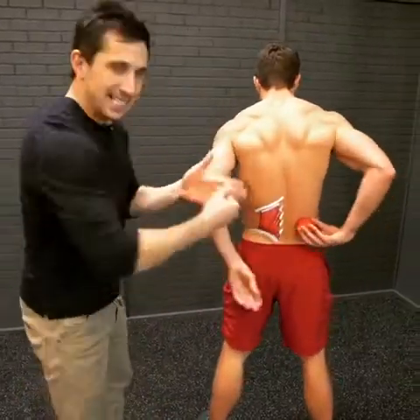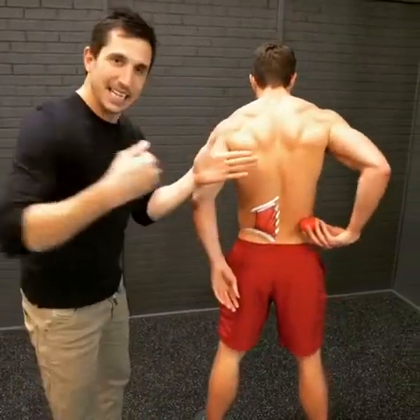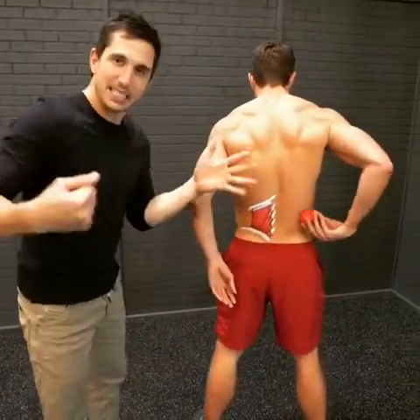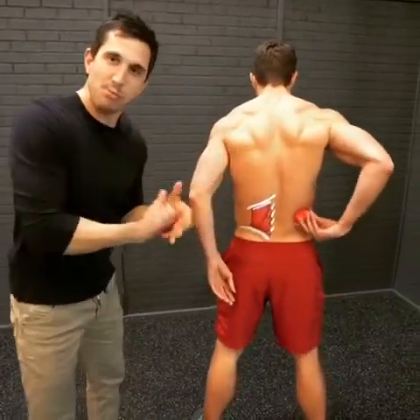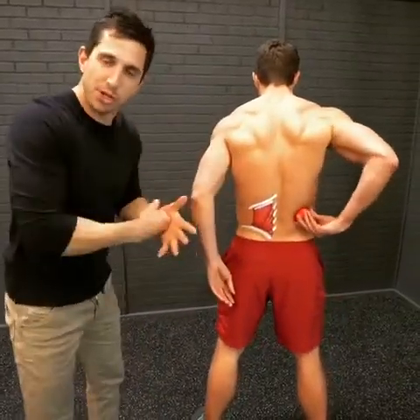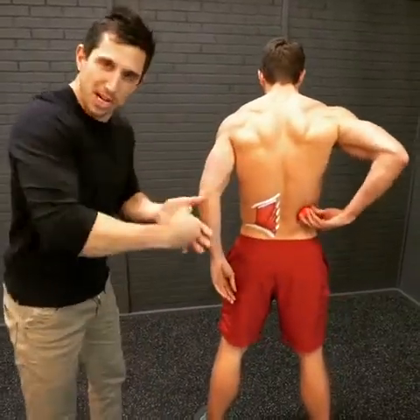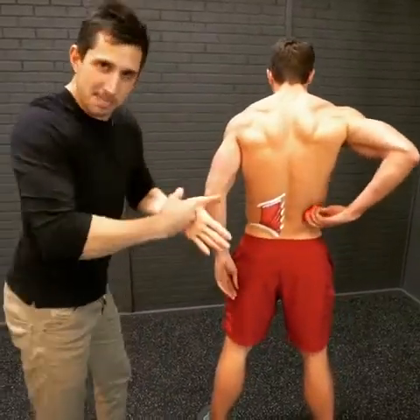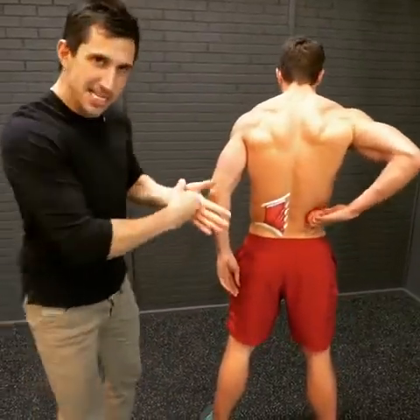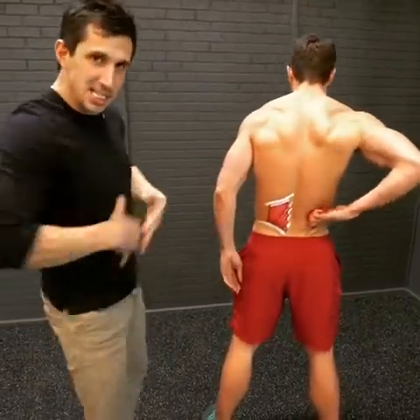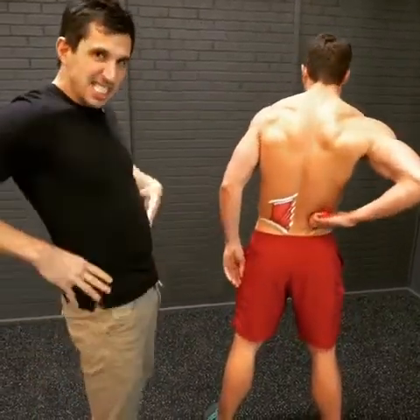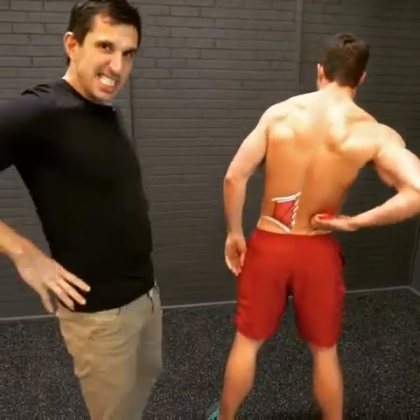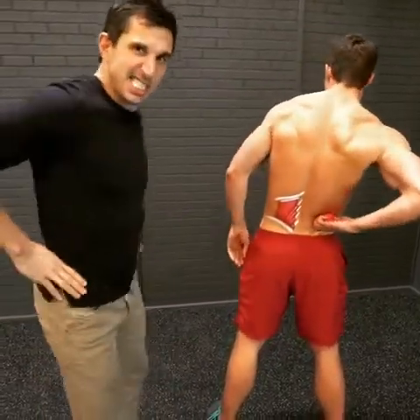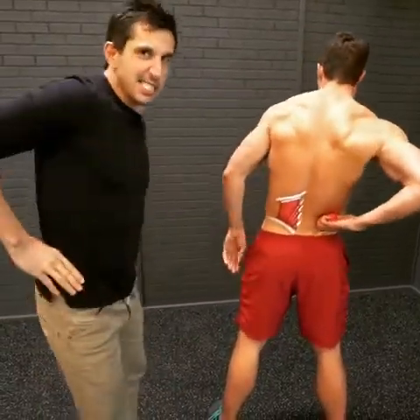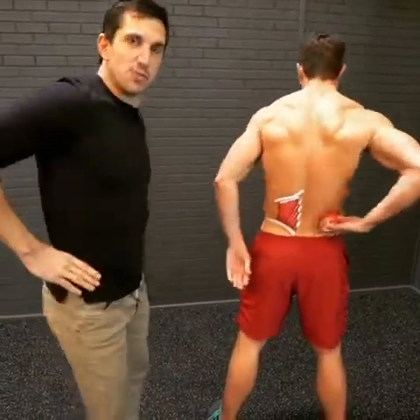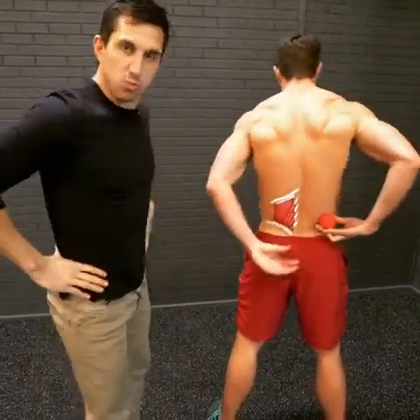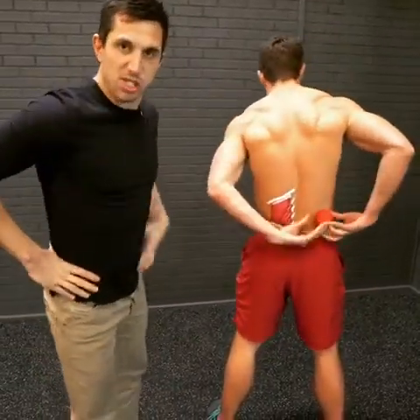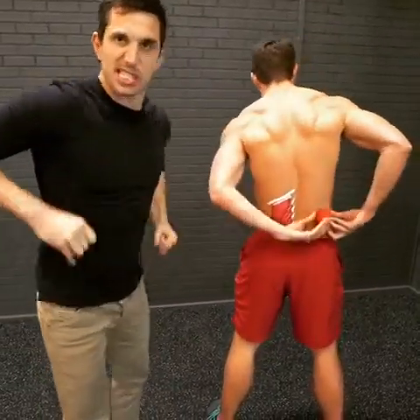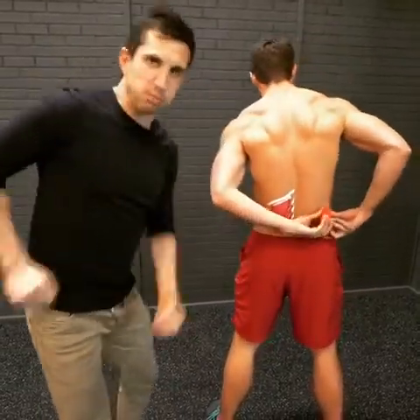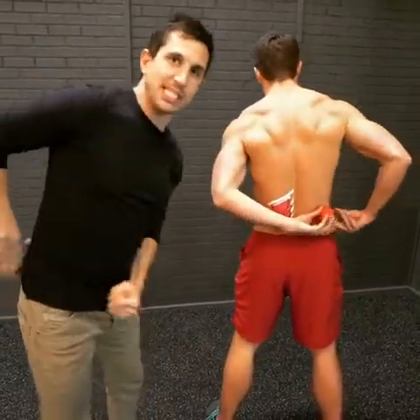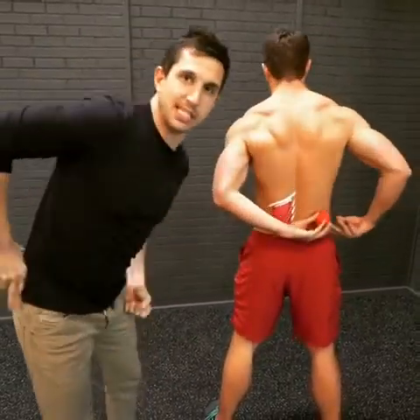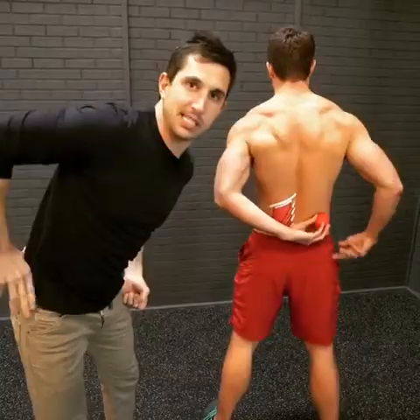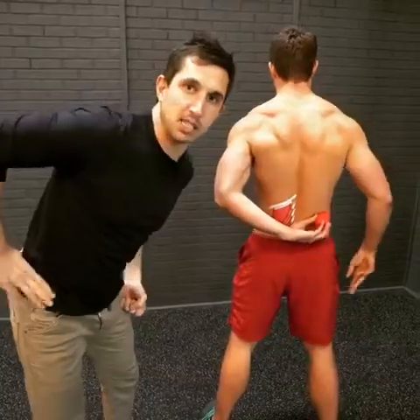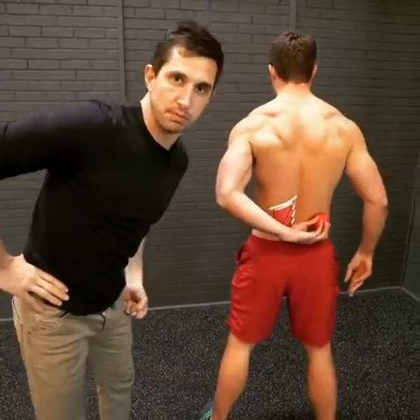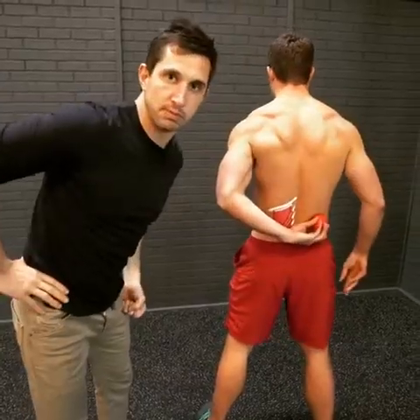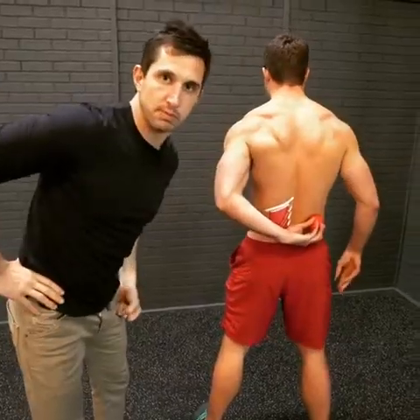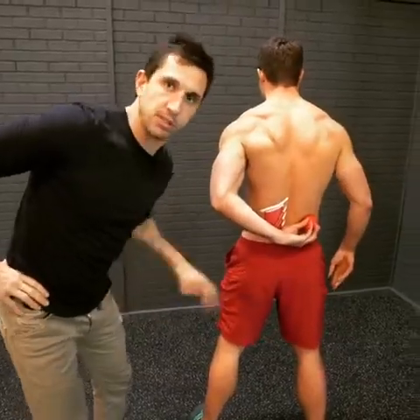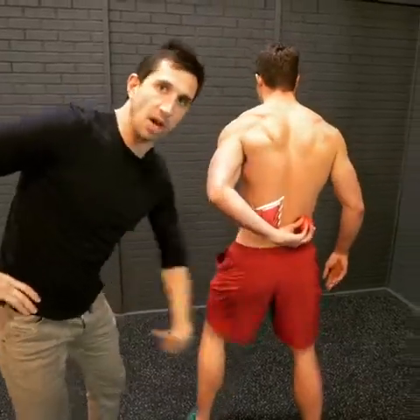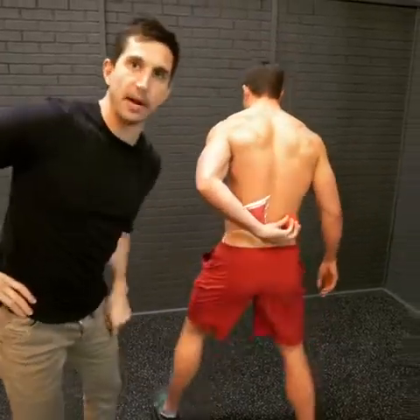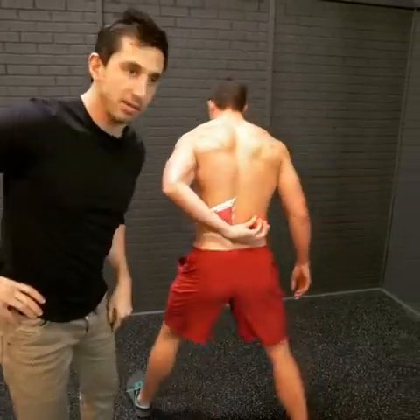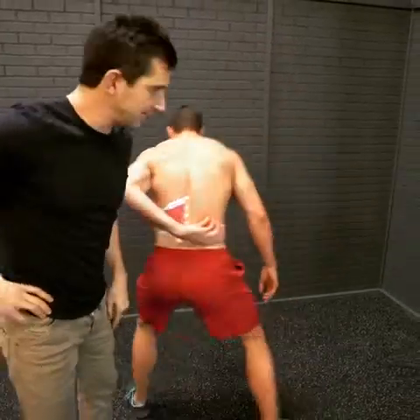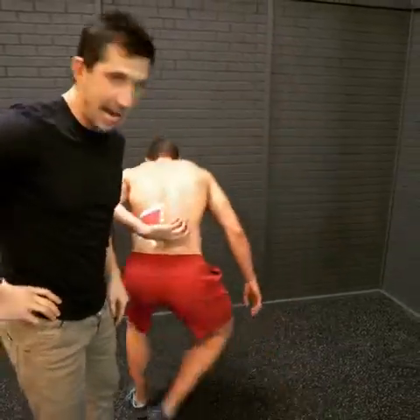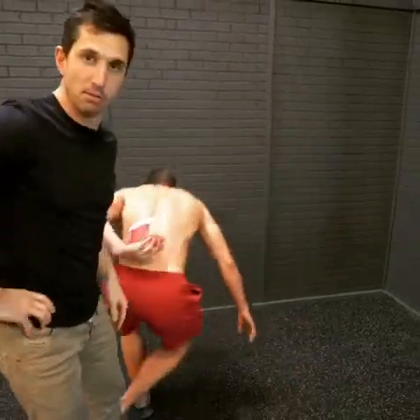You gotta smoosh it up there, get in there, work it, break it down. Let's go, Andrew. Get down.